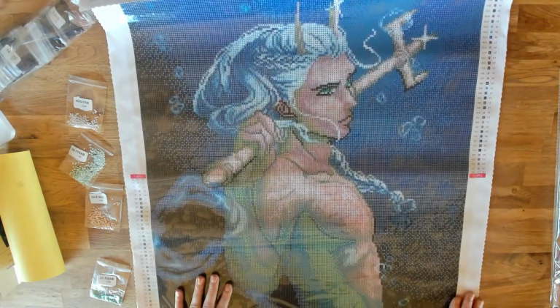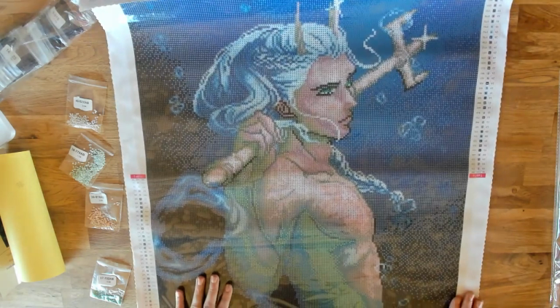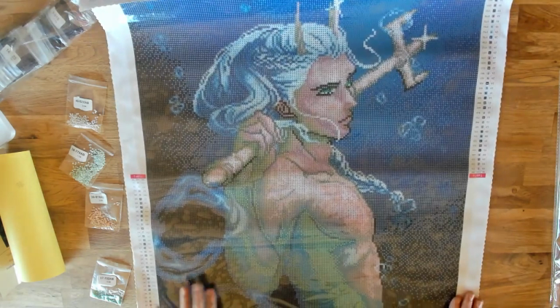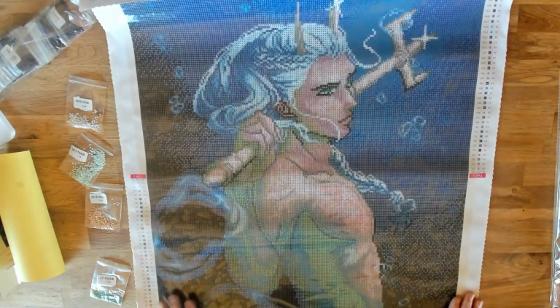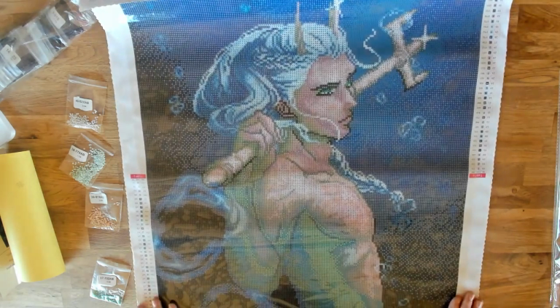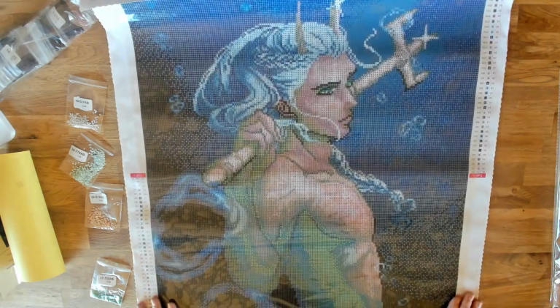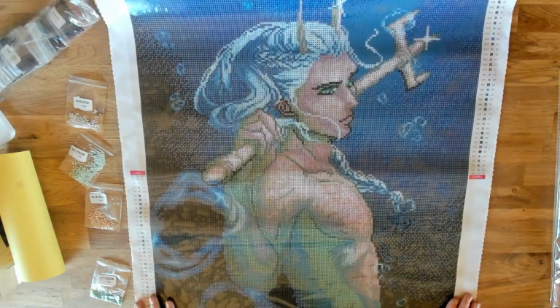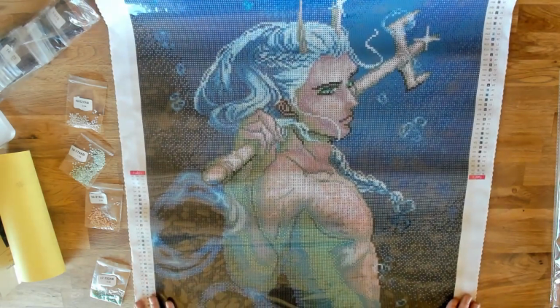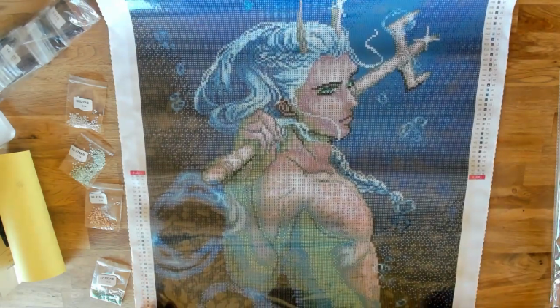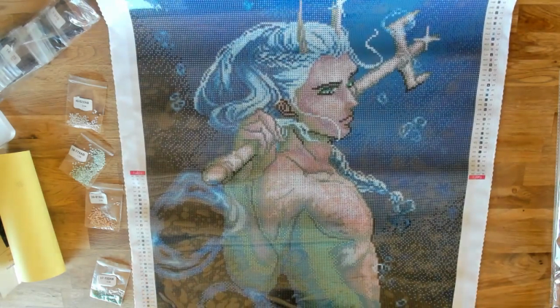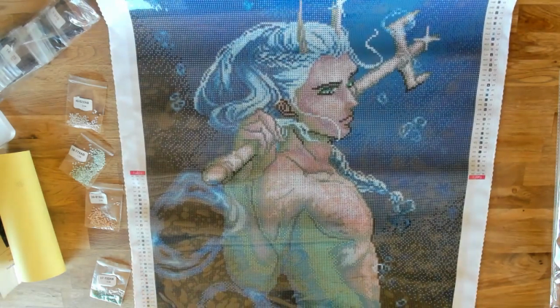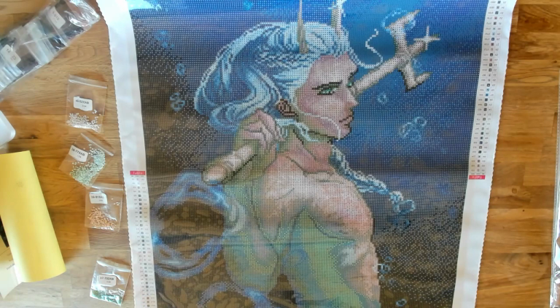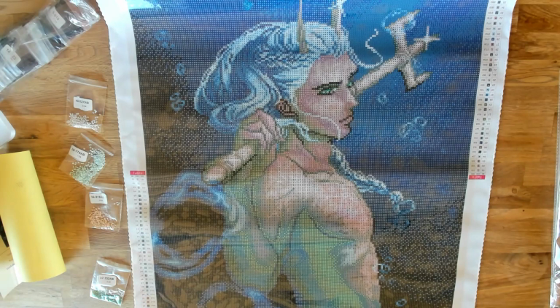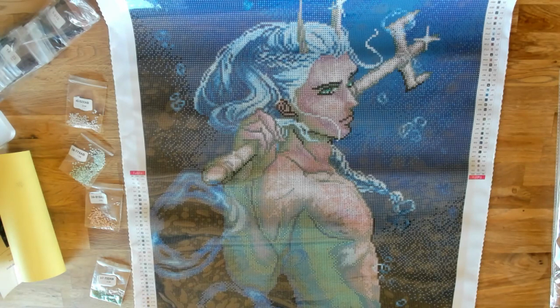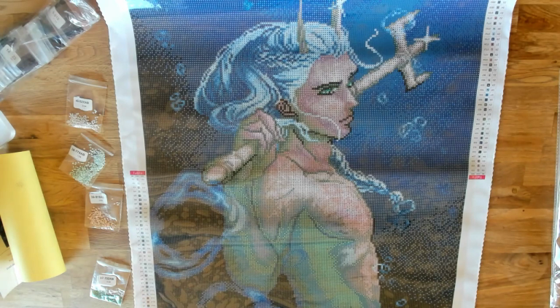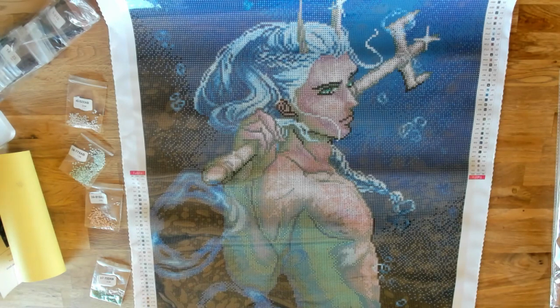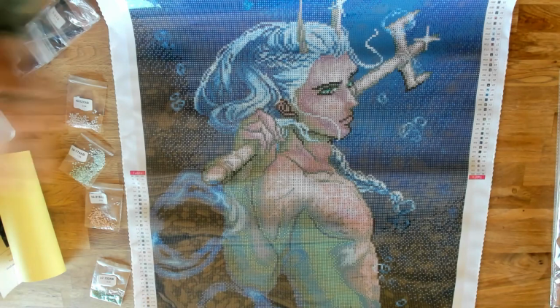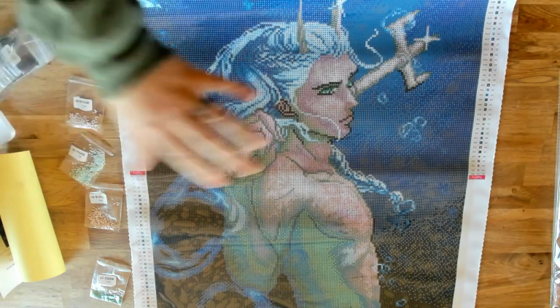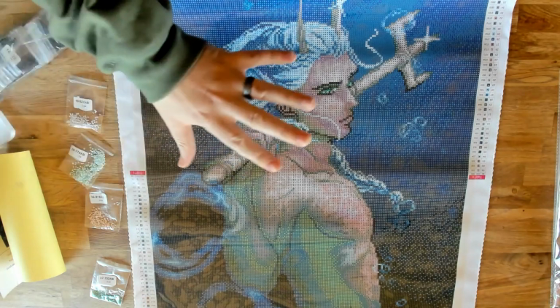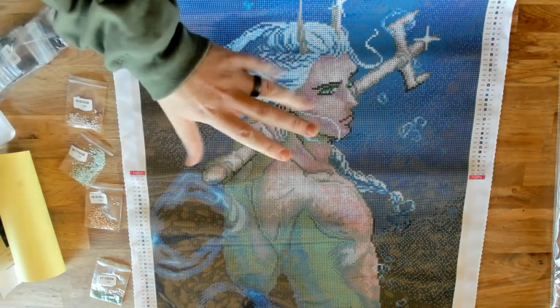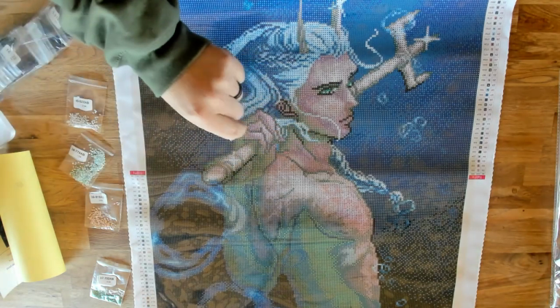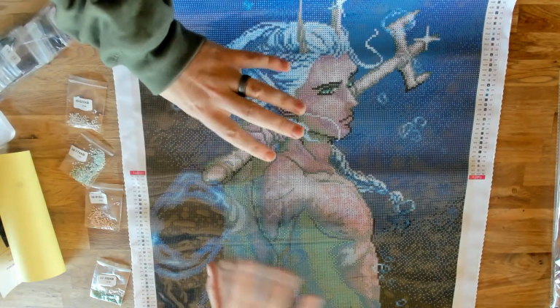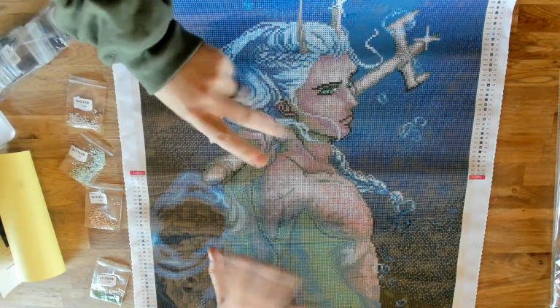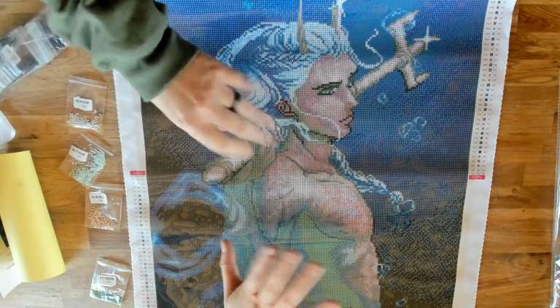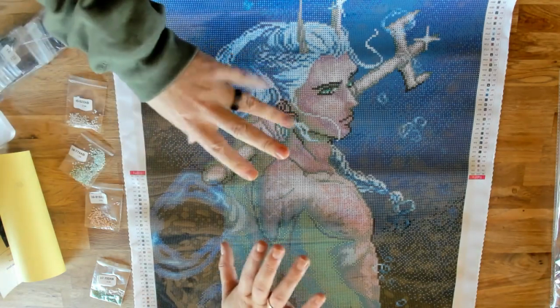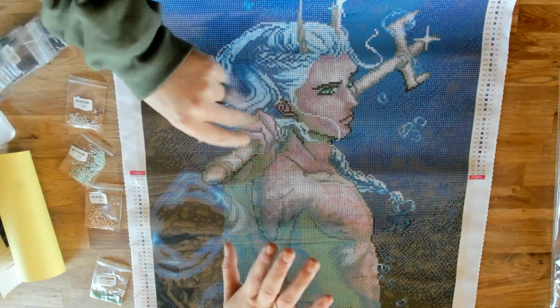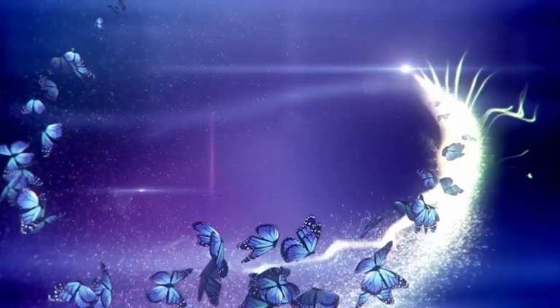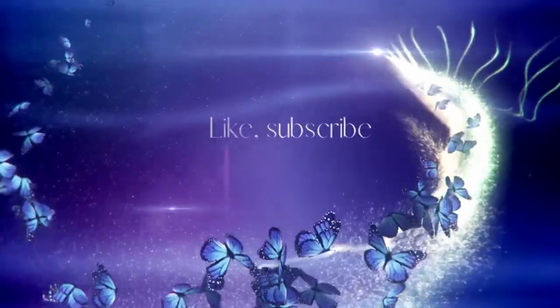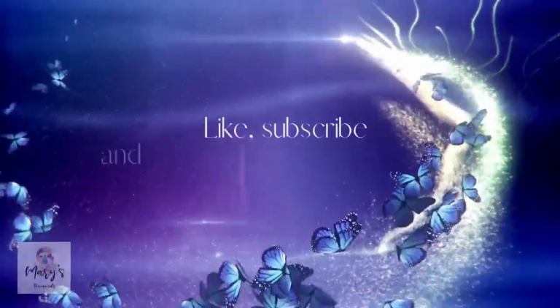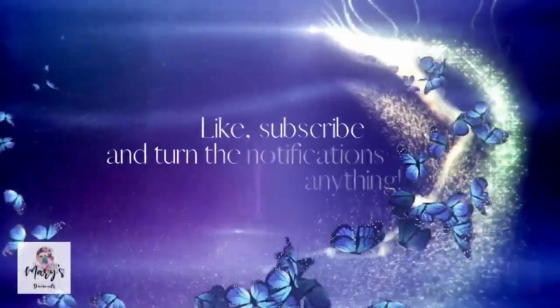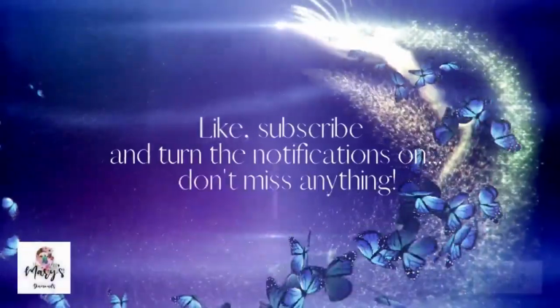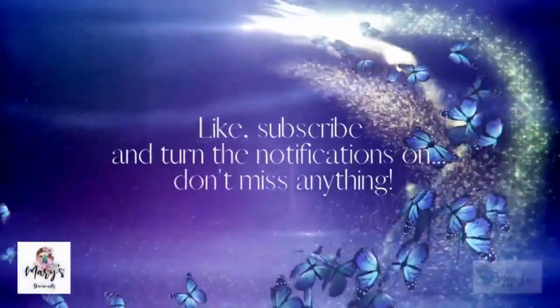Thank you for watching. We'll see you next time. Bye everyone!